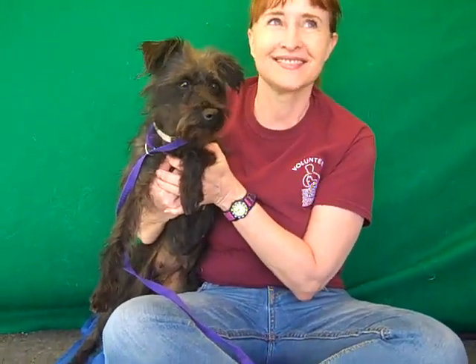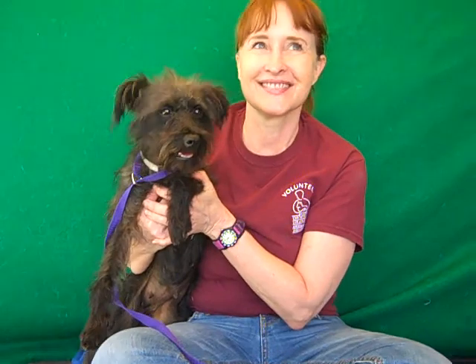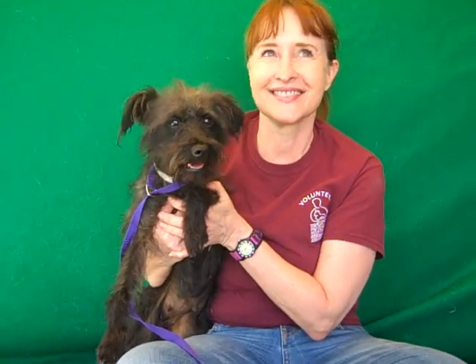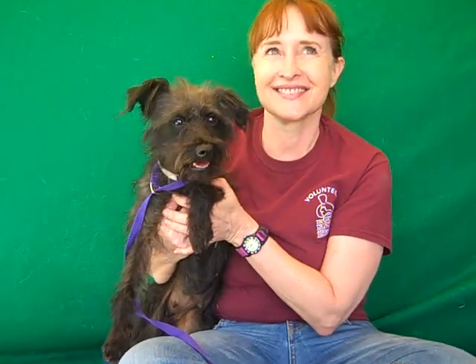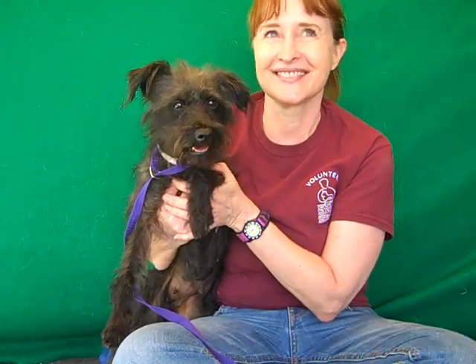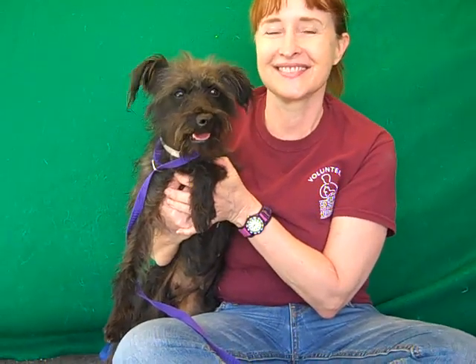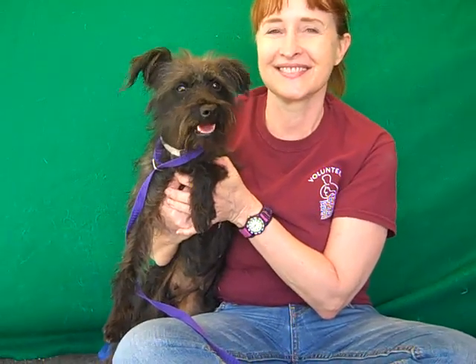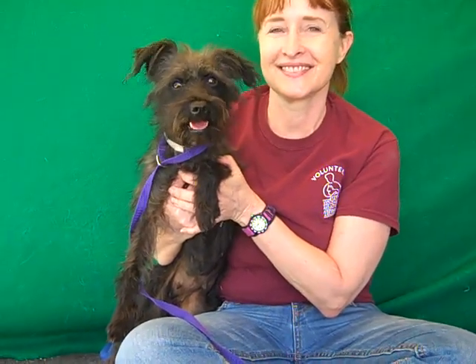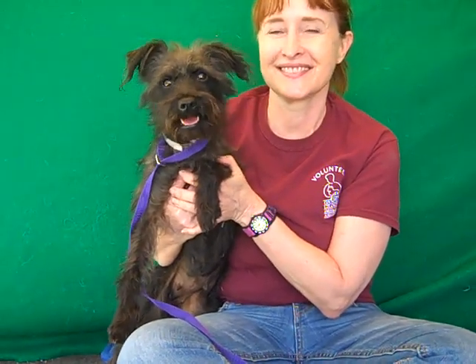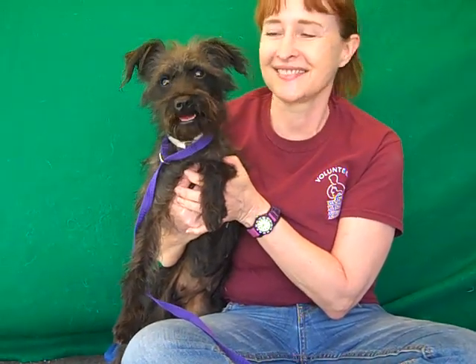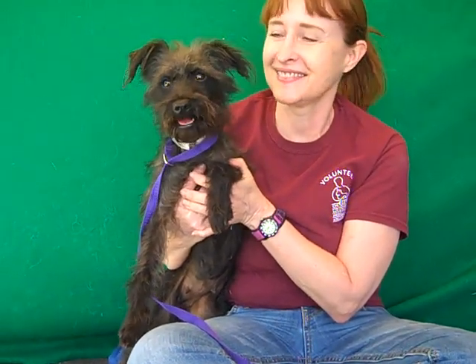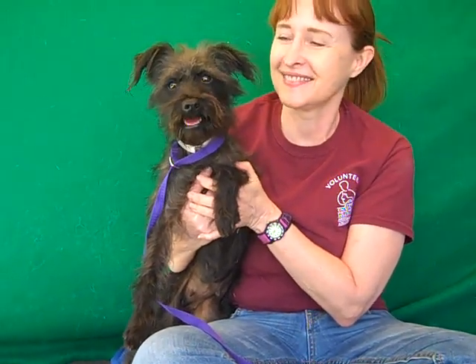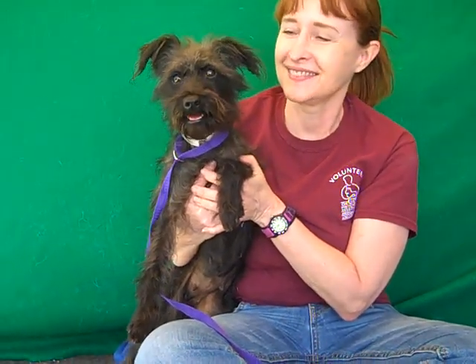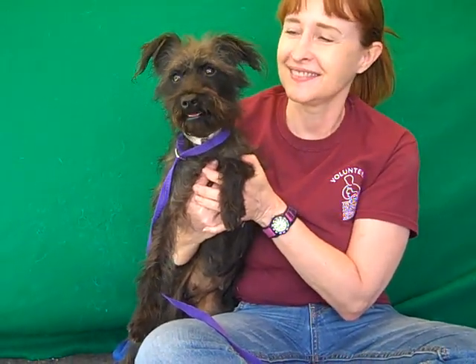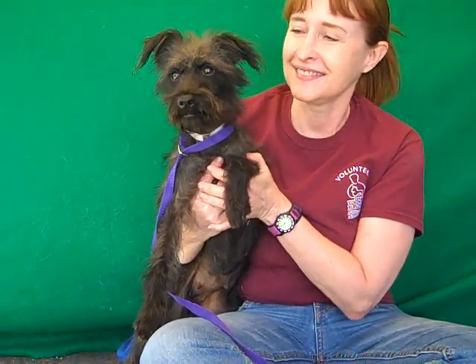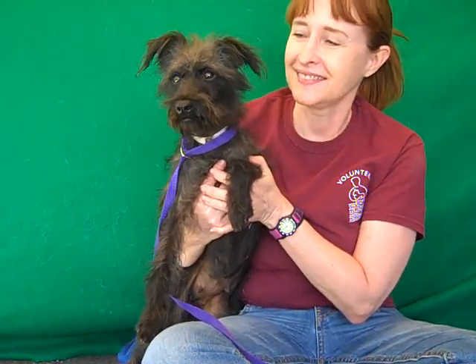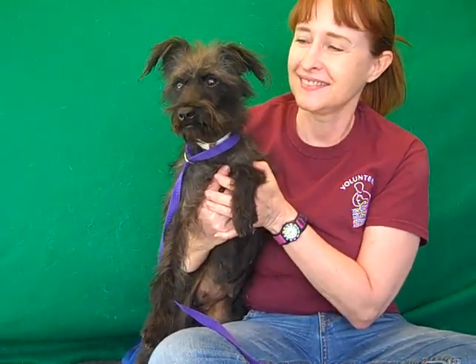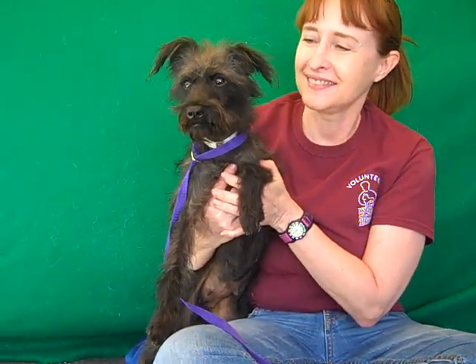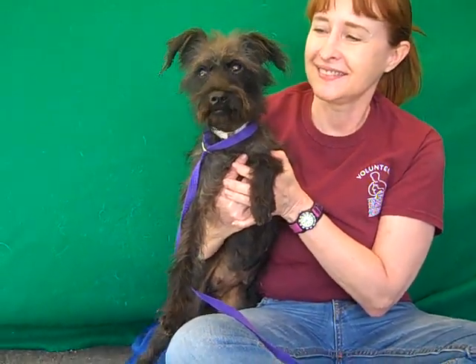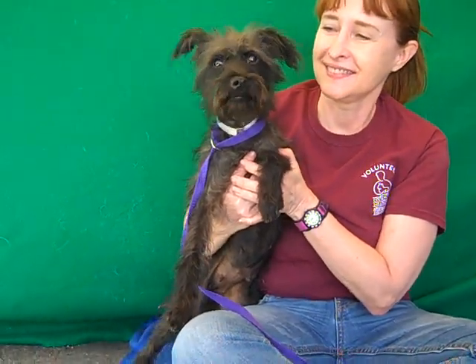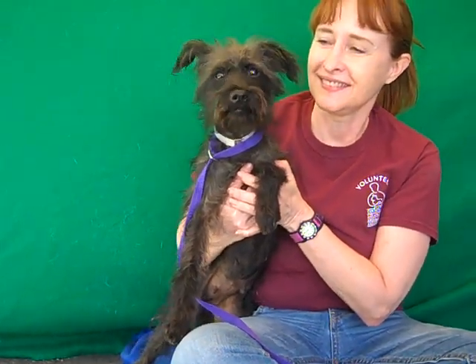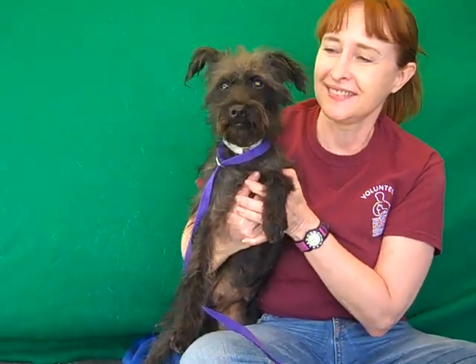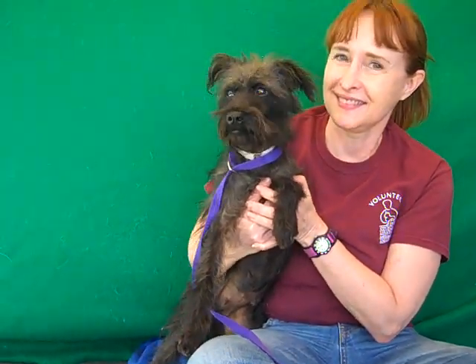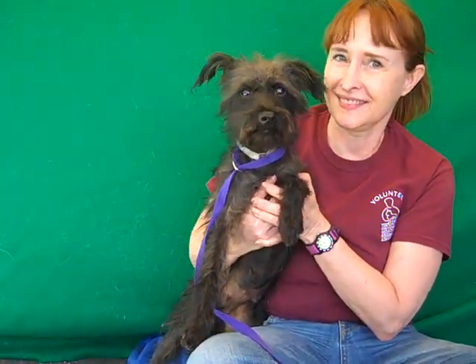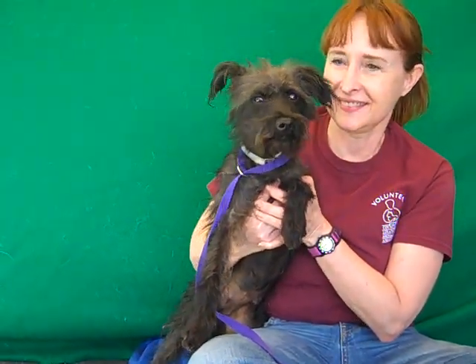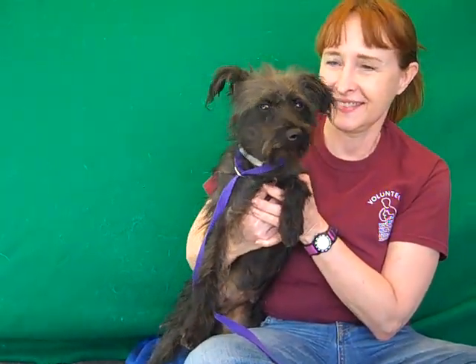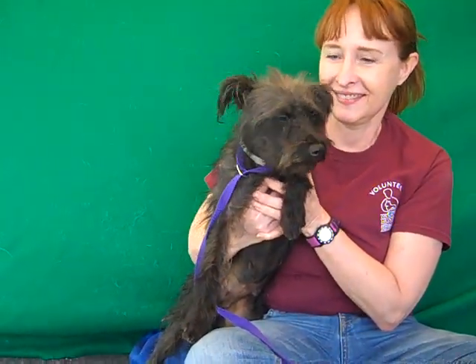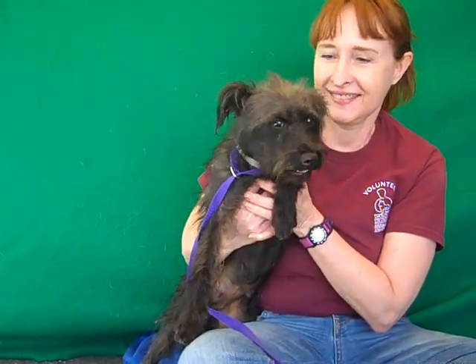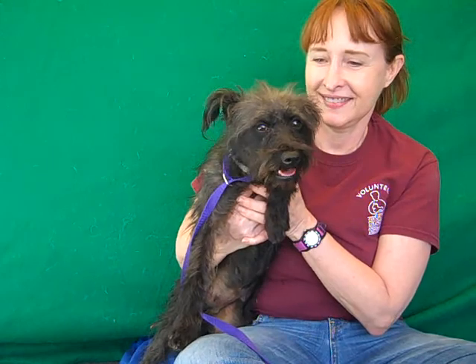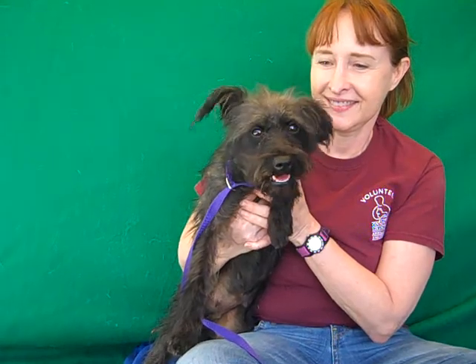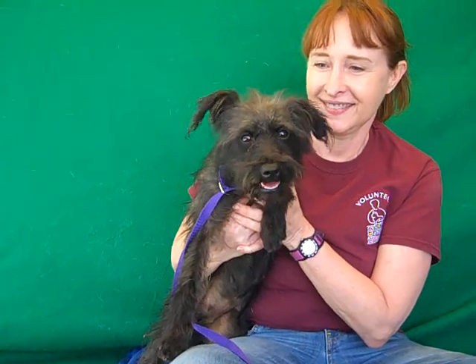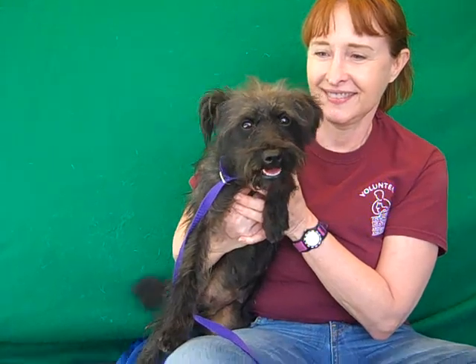So come on down and meet Luliana today at the Baldwin Park shelter and you can take this sweet girl home with you.